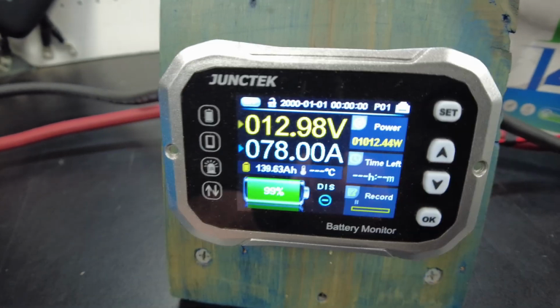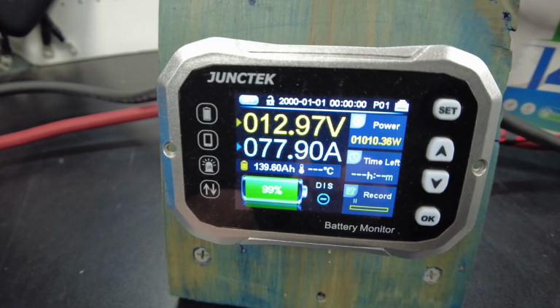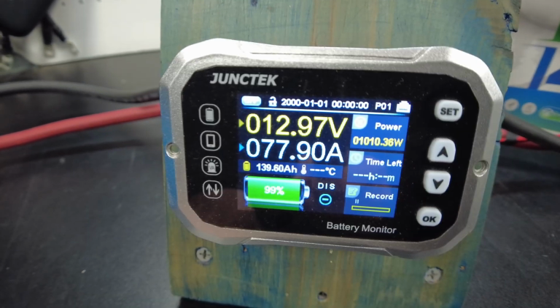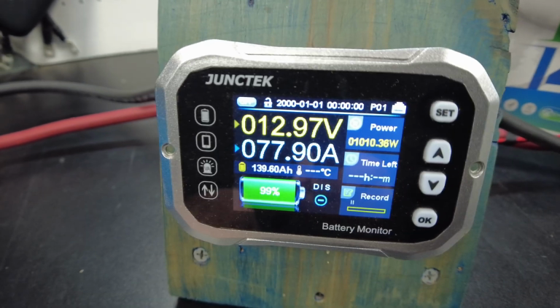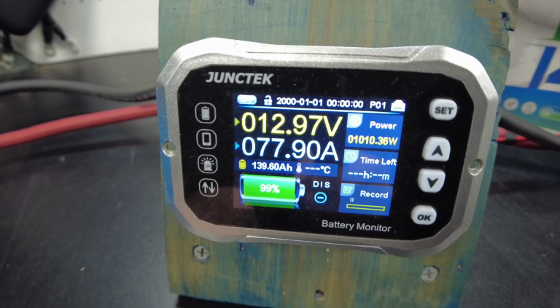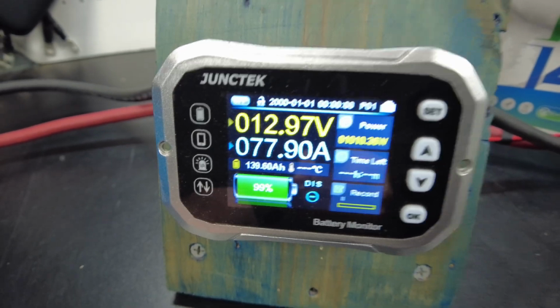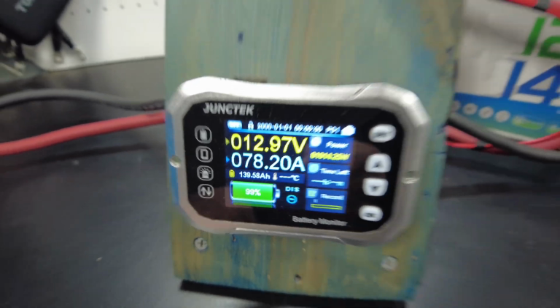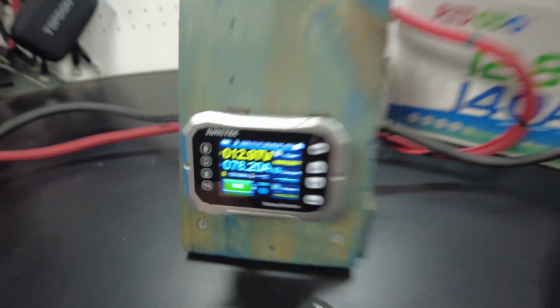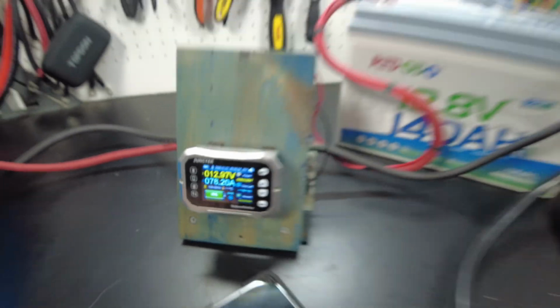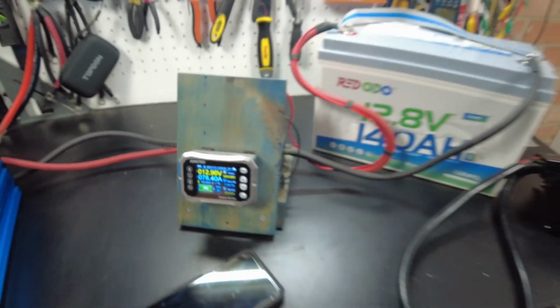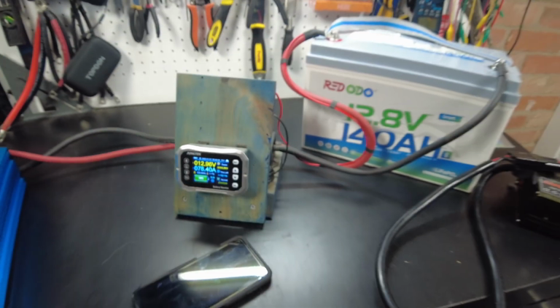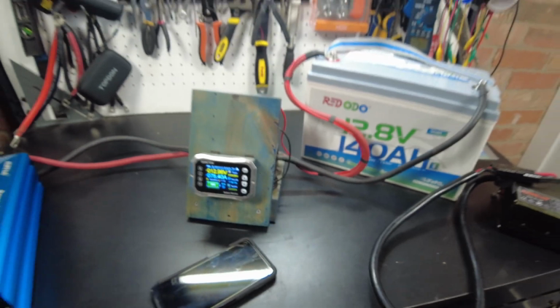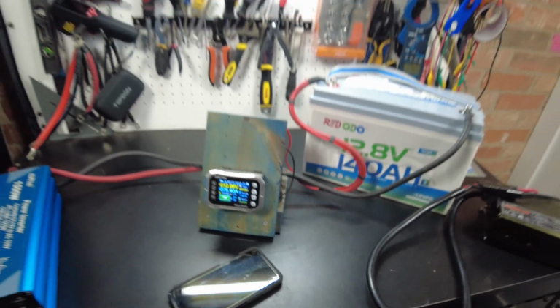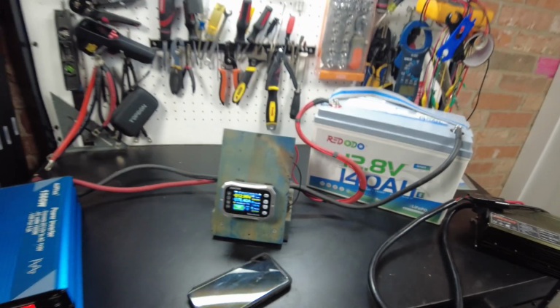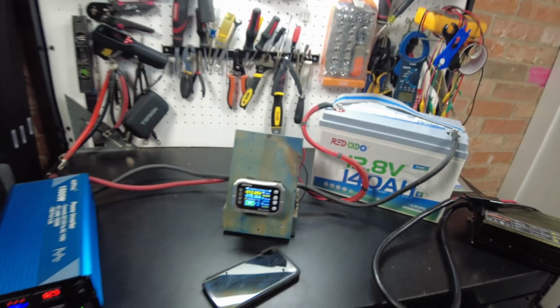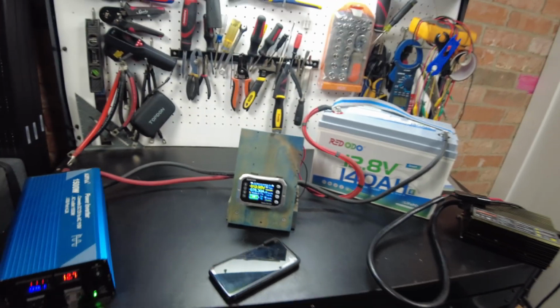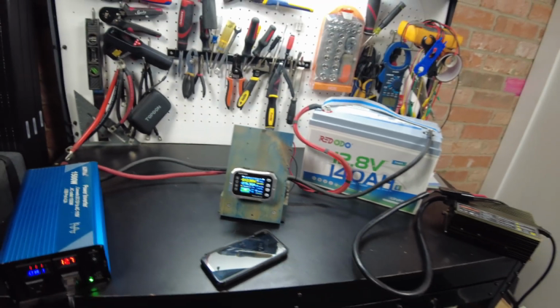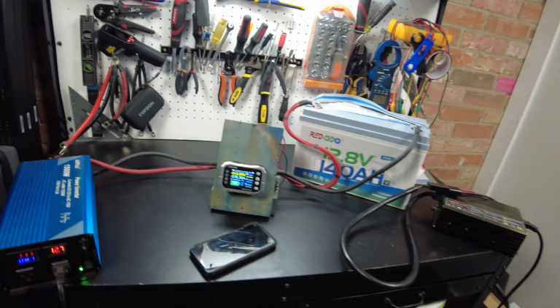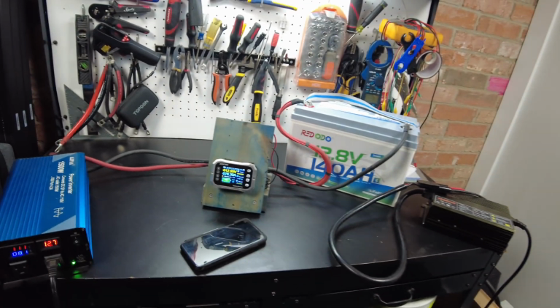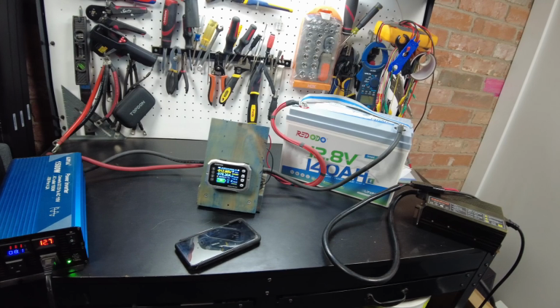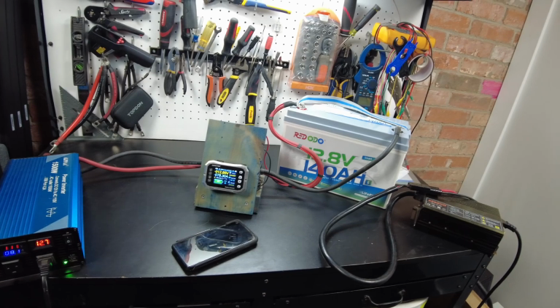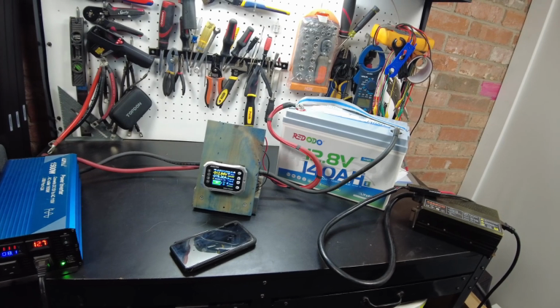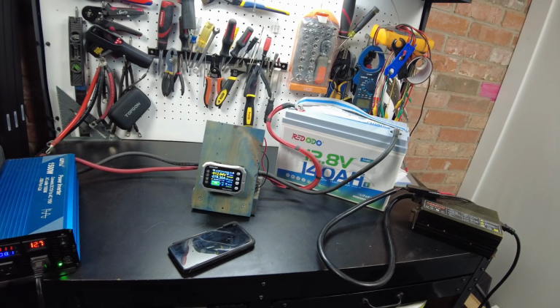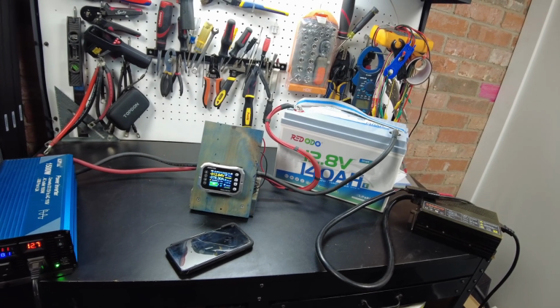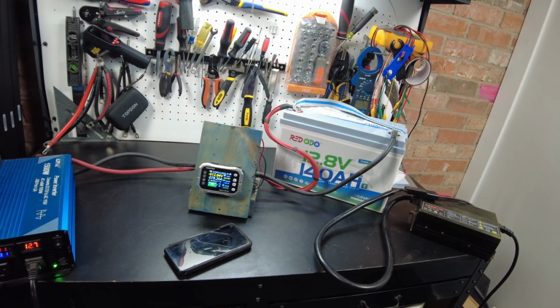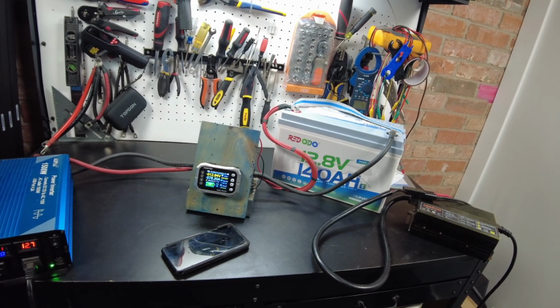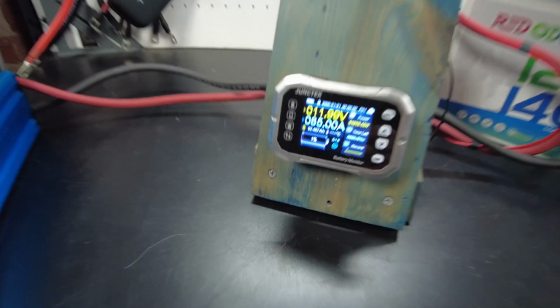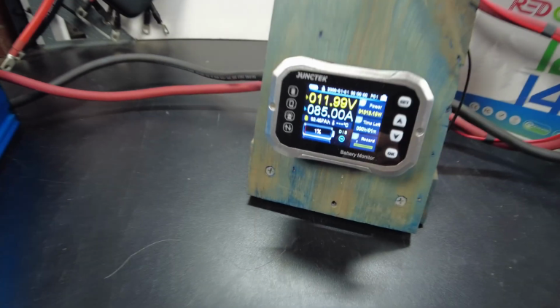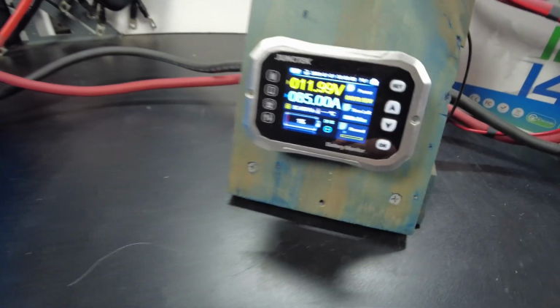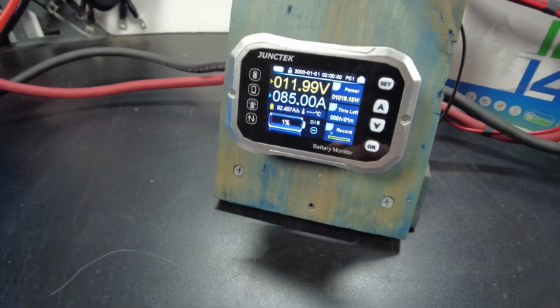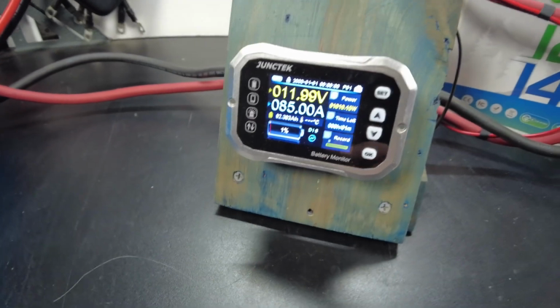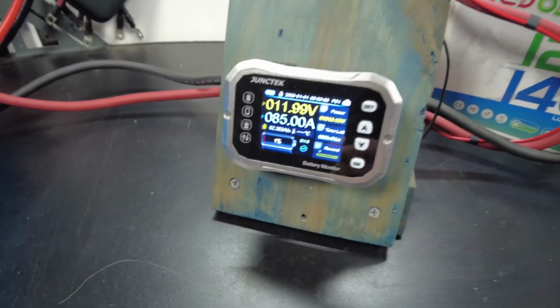That's 78 amps. We'll just let it go ahead and continue on and I'll be back.